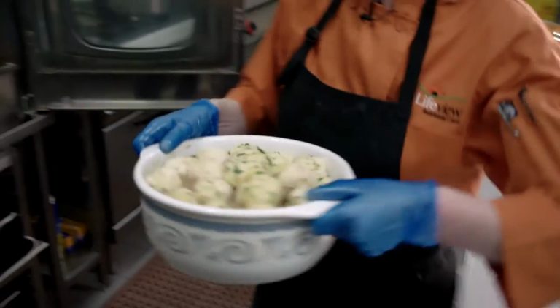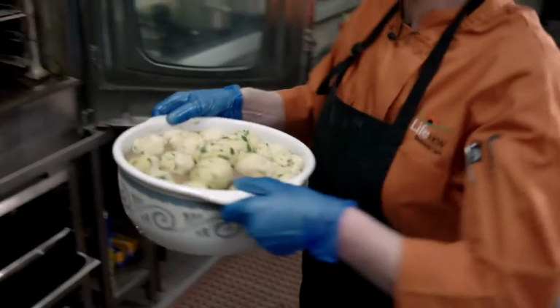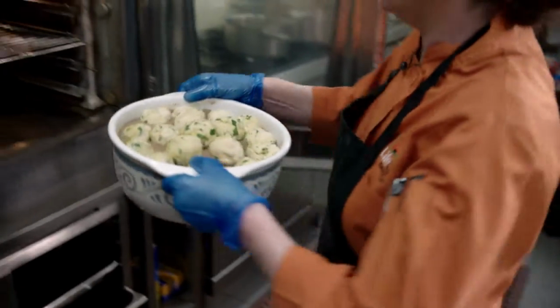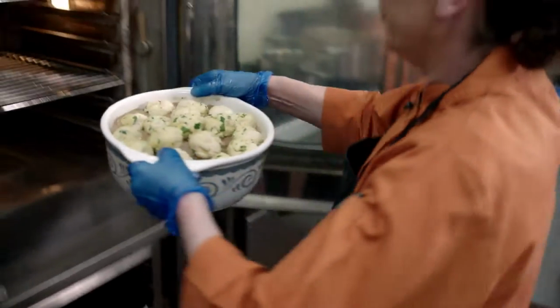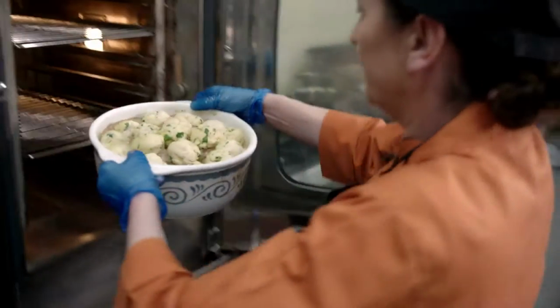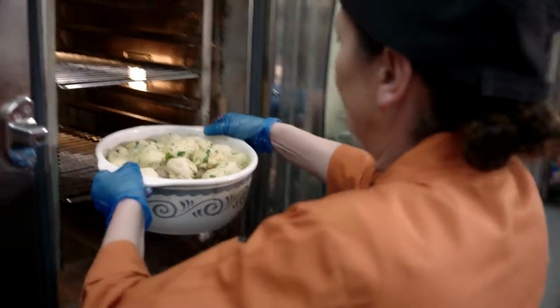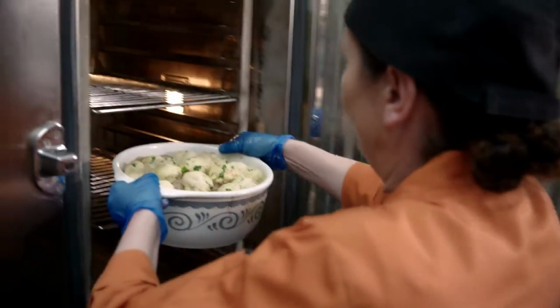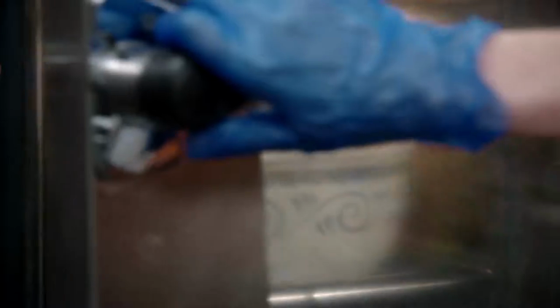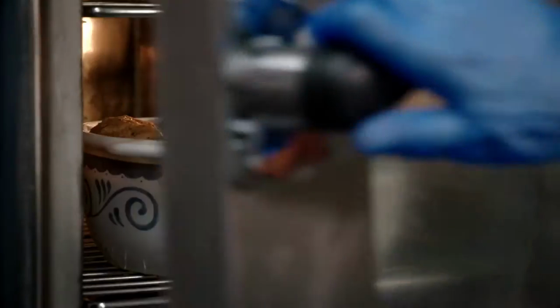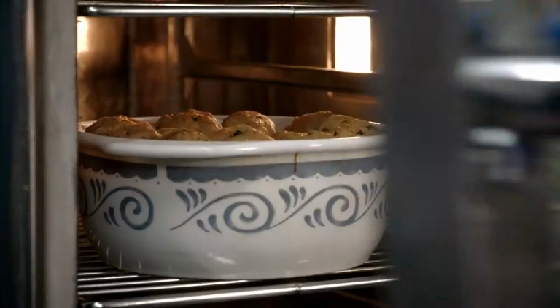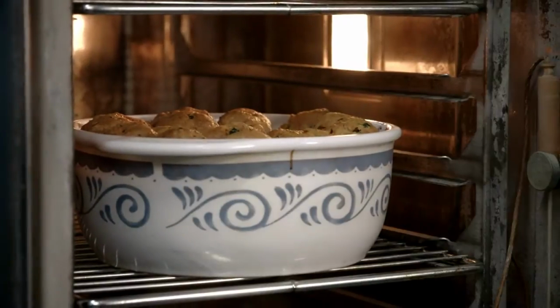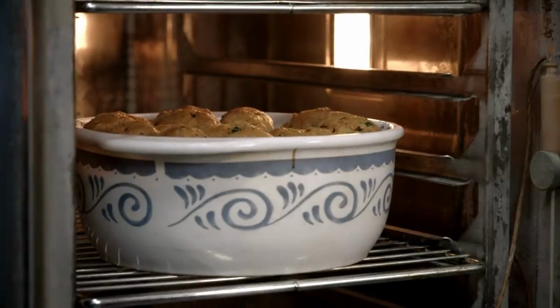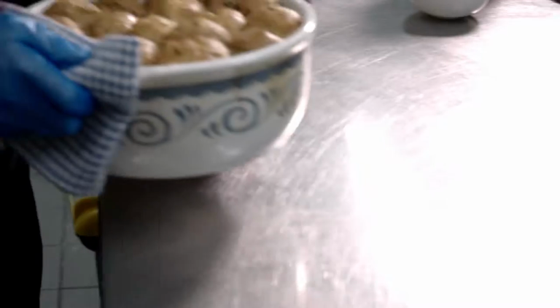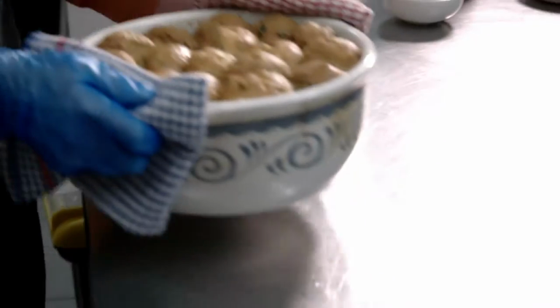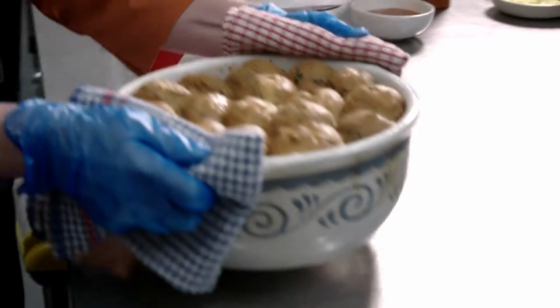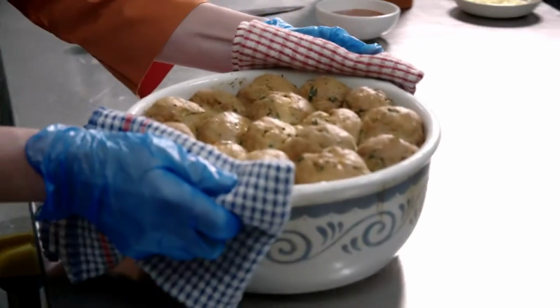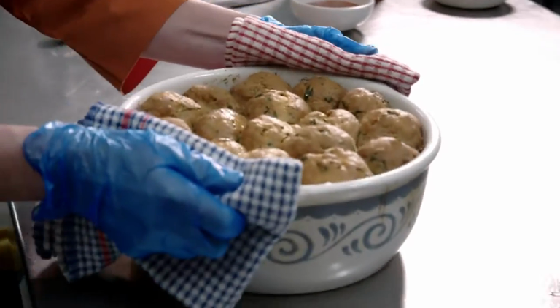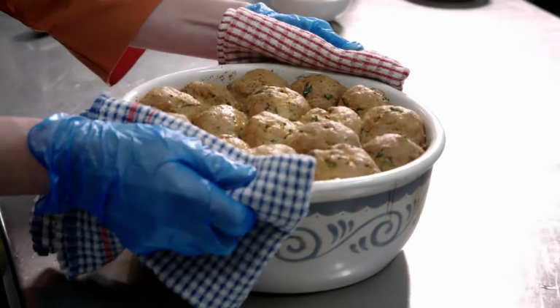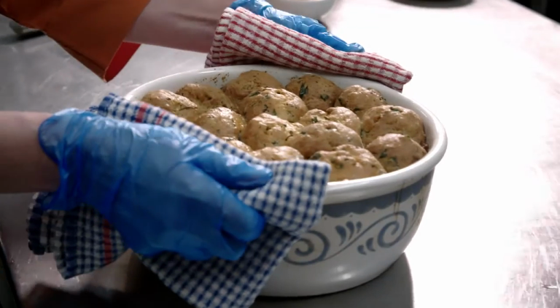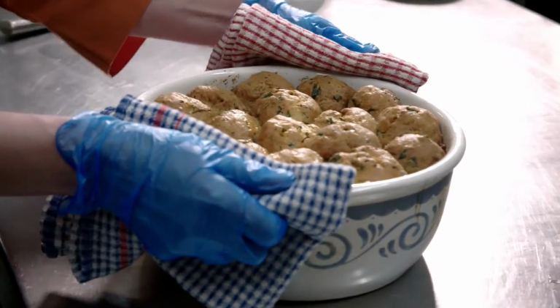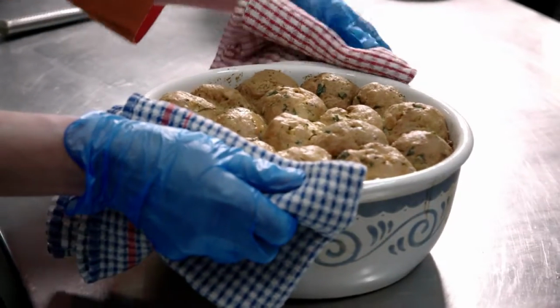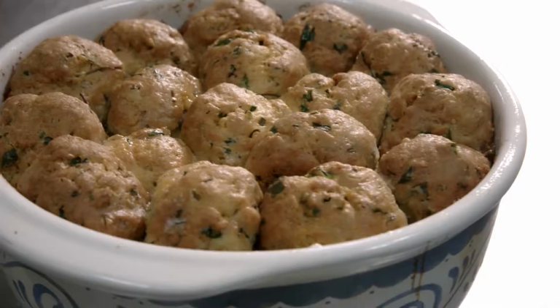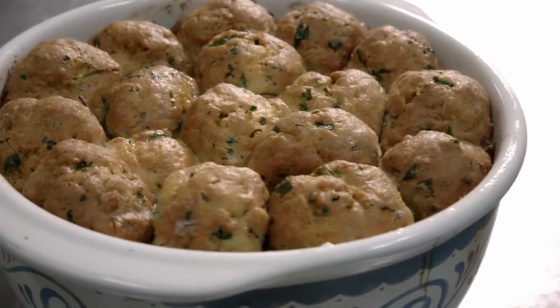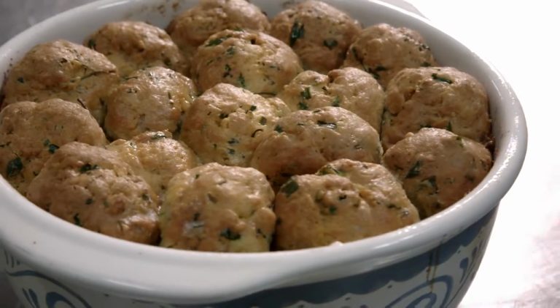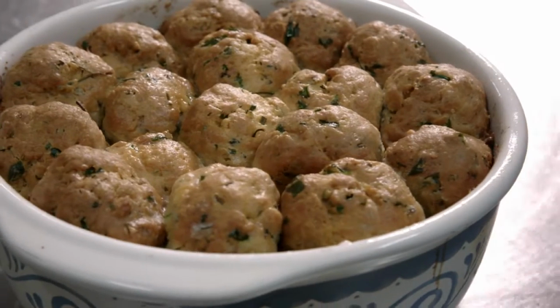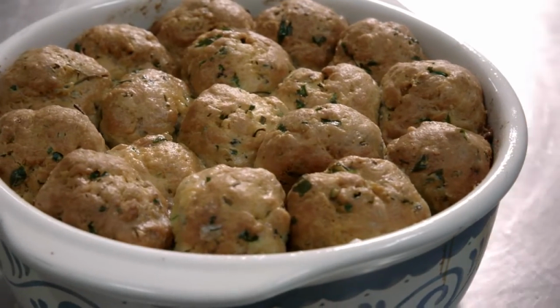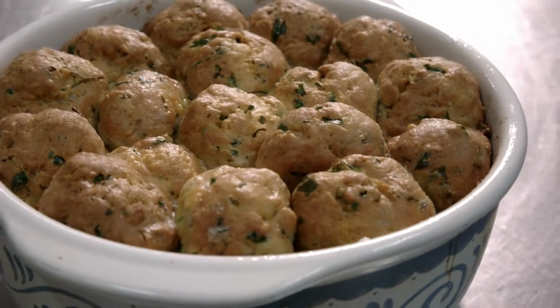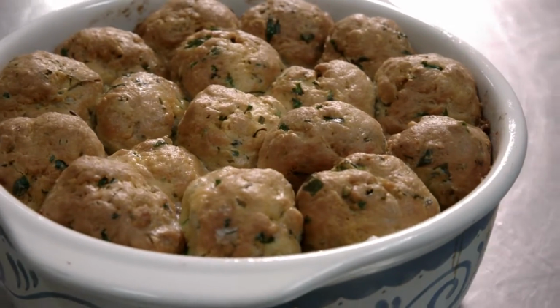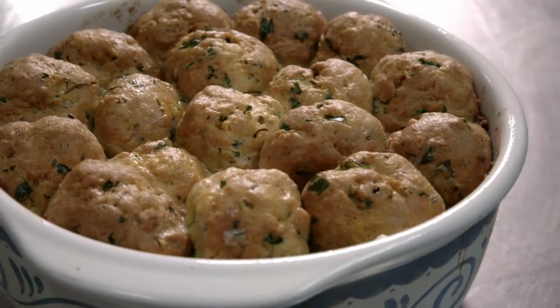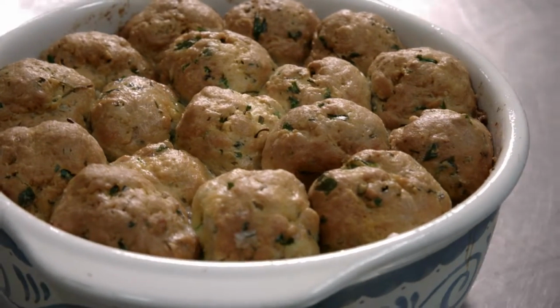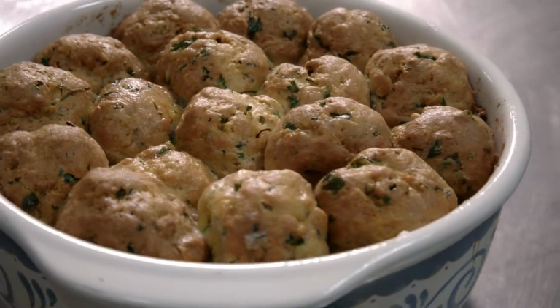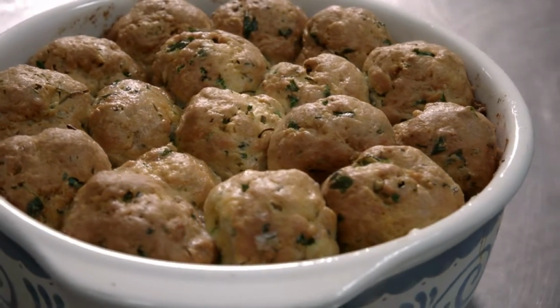Pop it into the oven until they're golden brown and puffed.